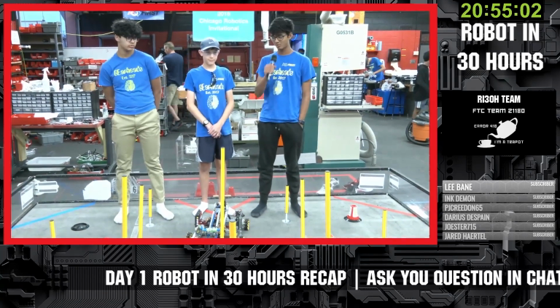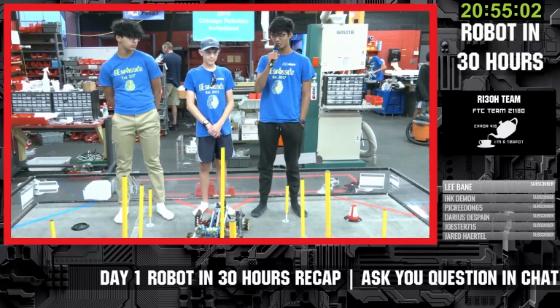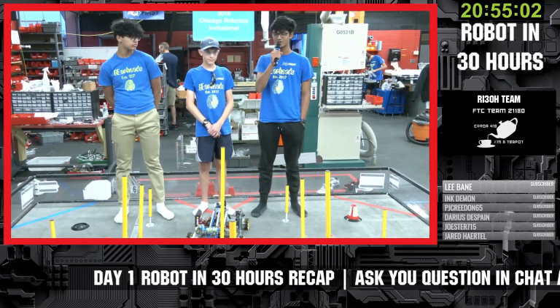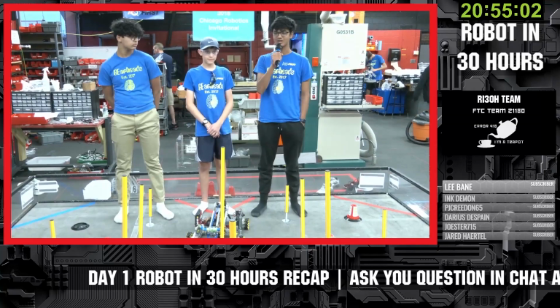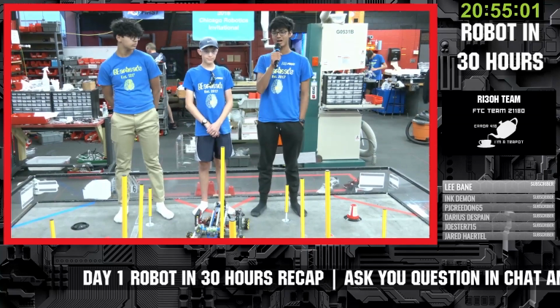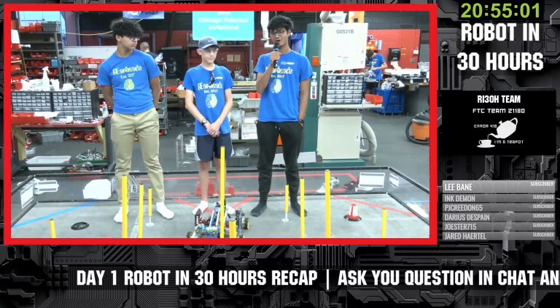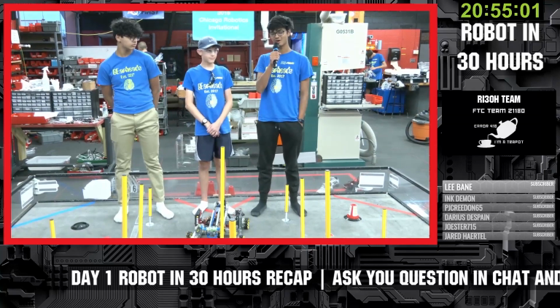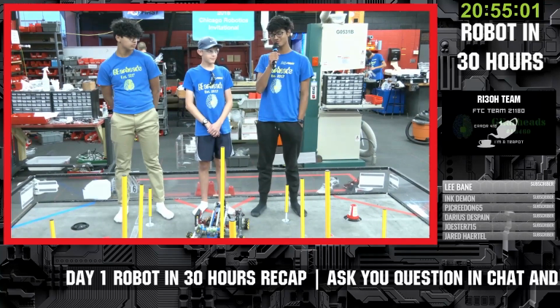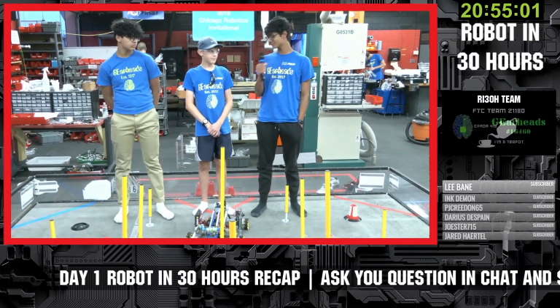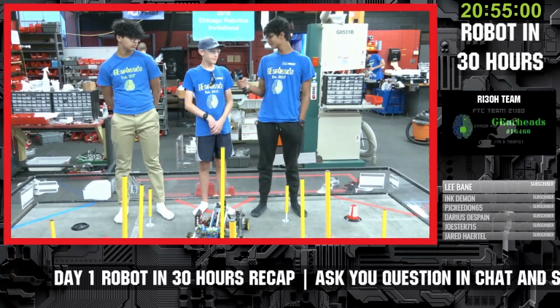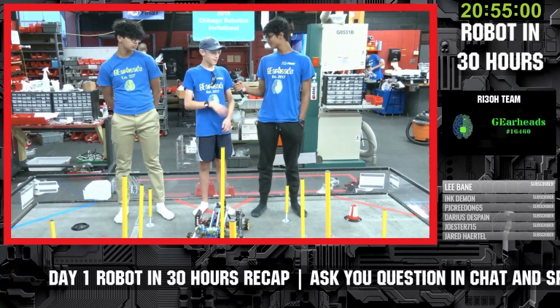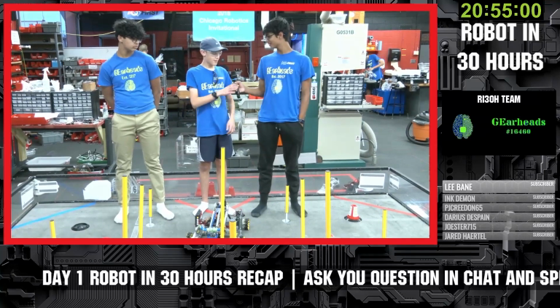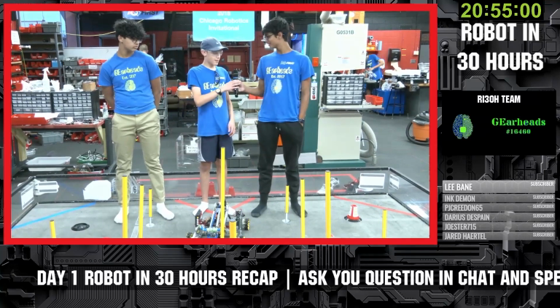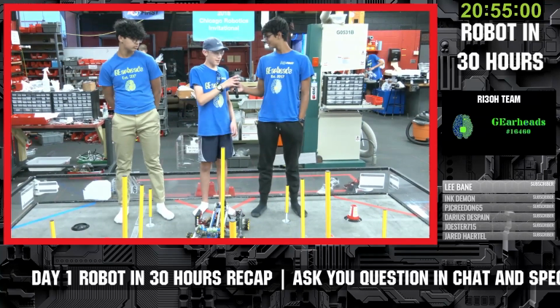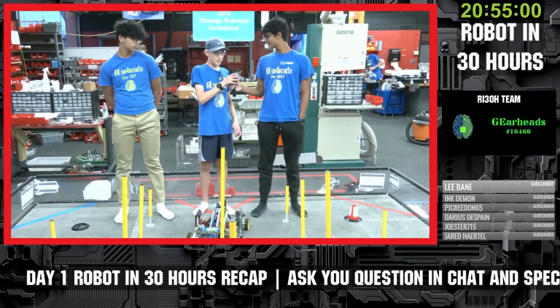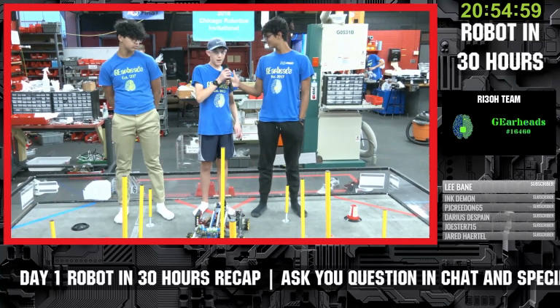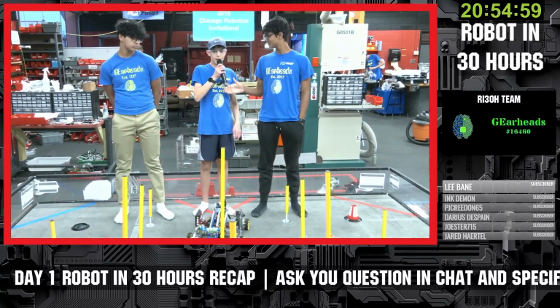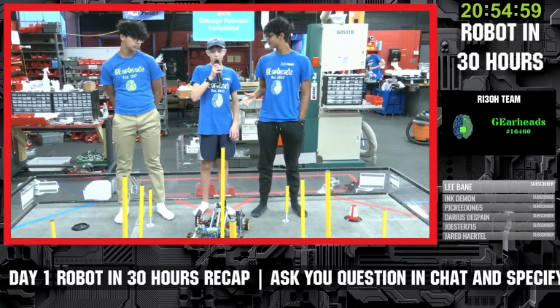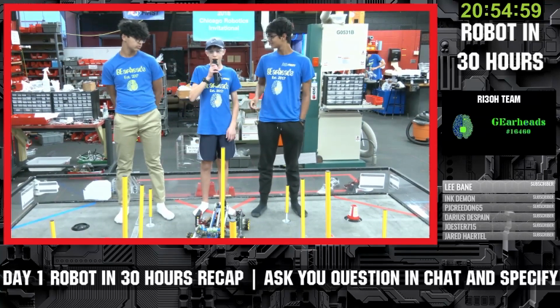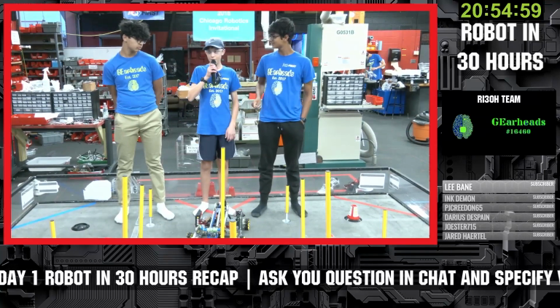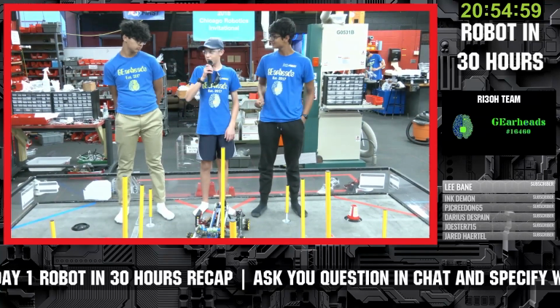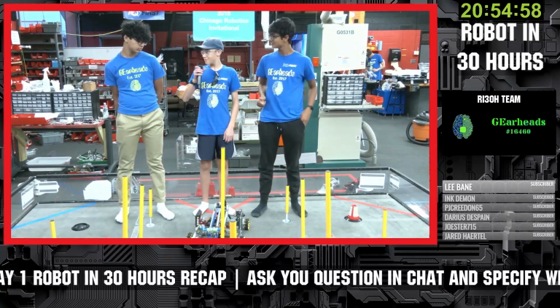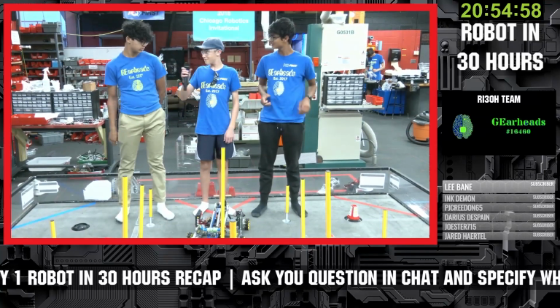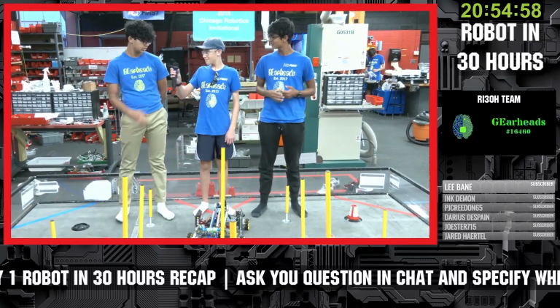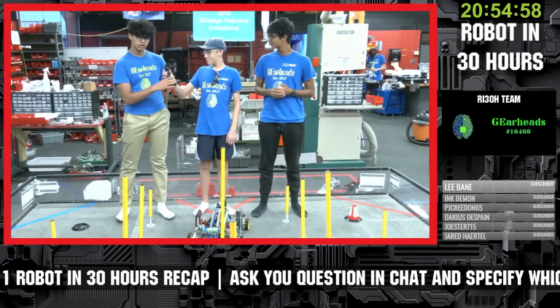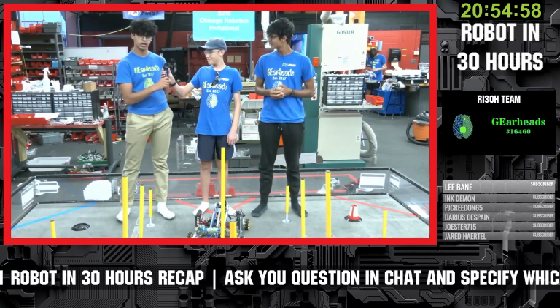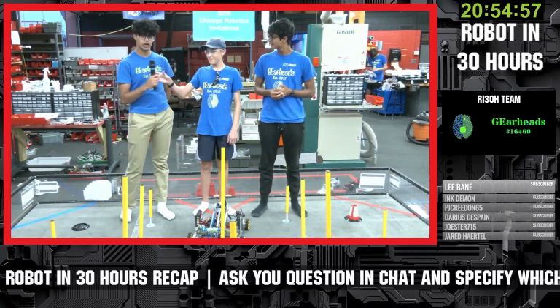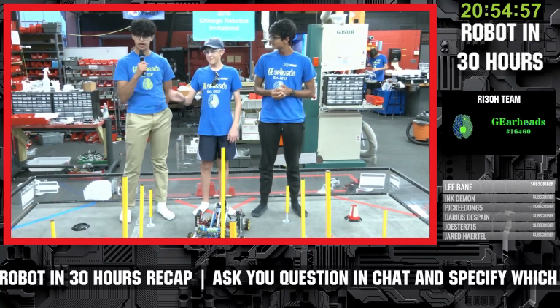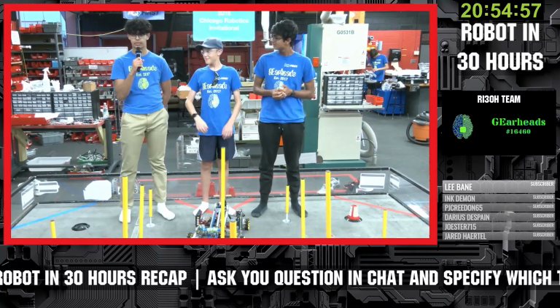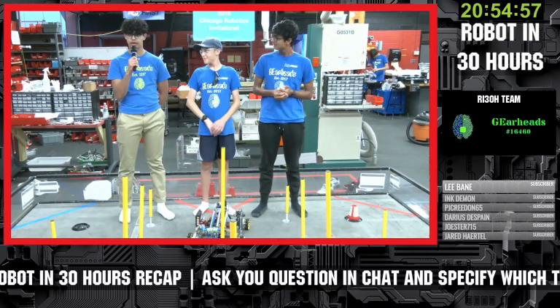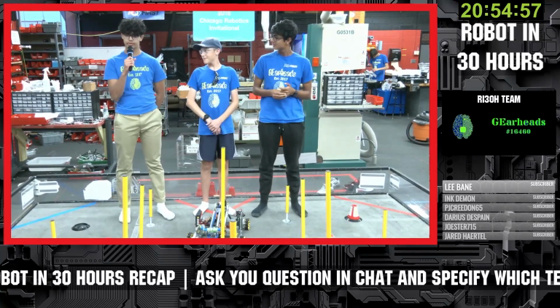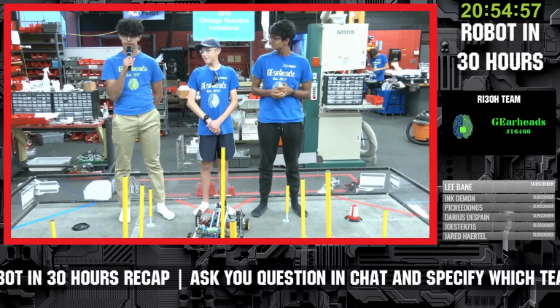I'm Arnov. My name is Thomas. And my name is Sid.